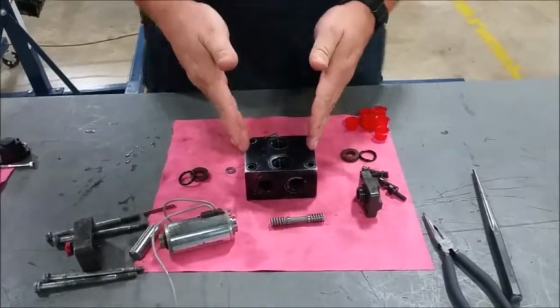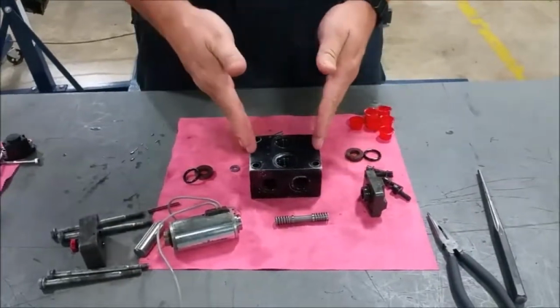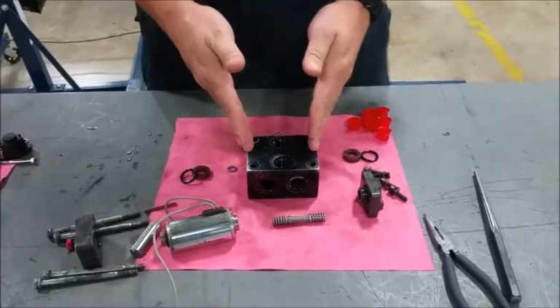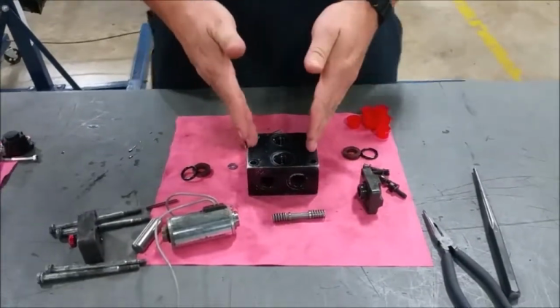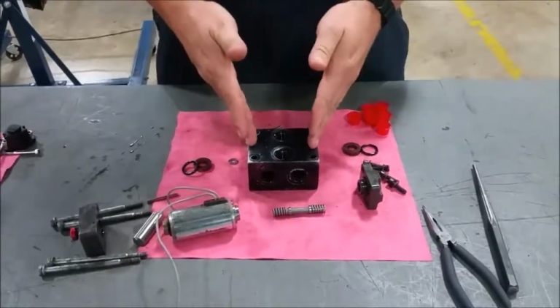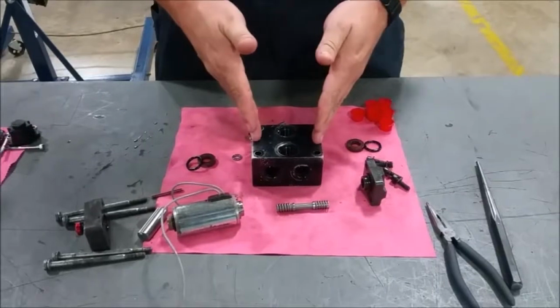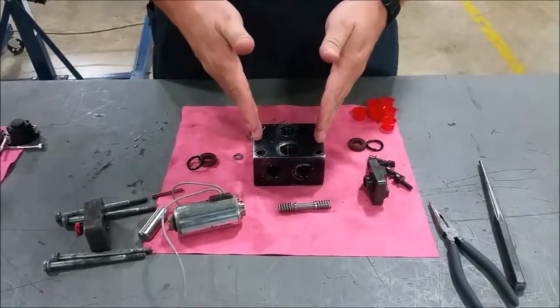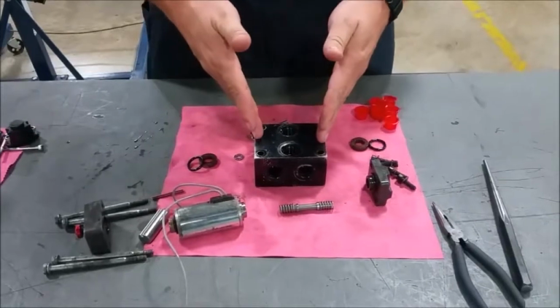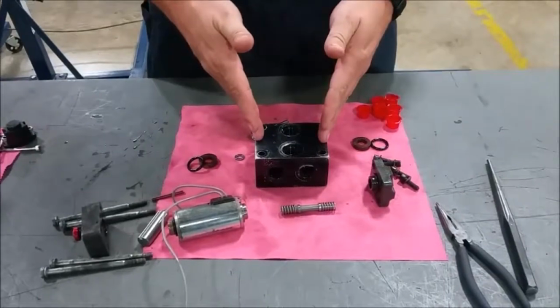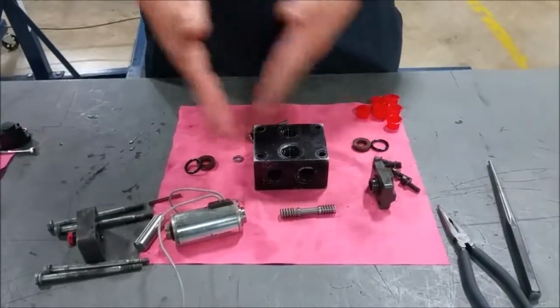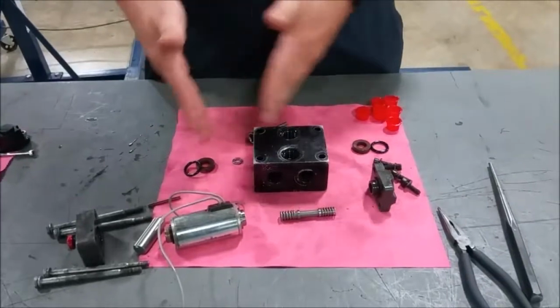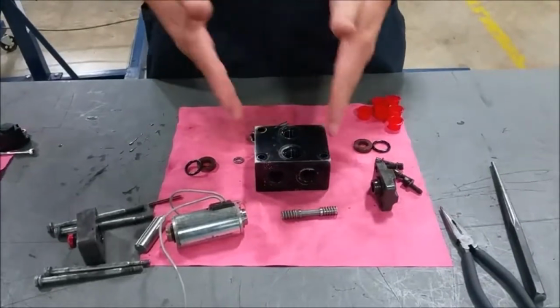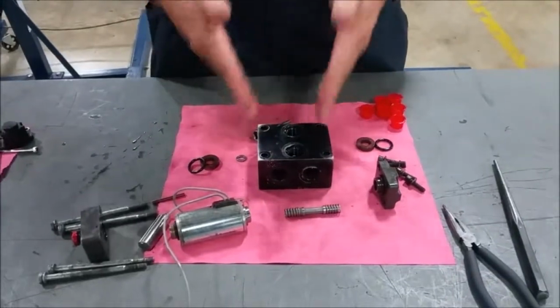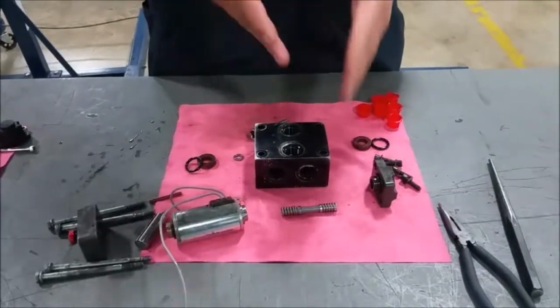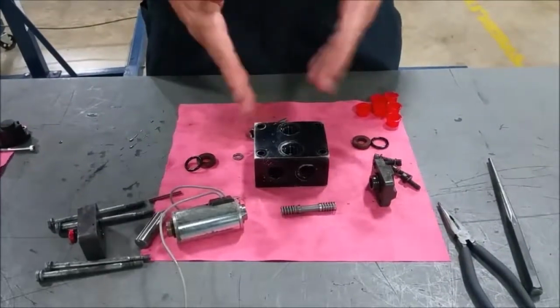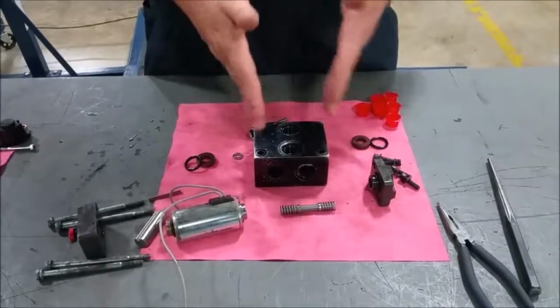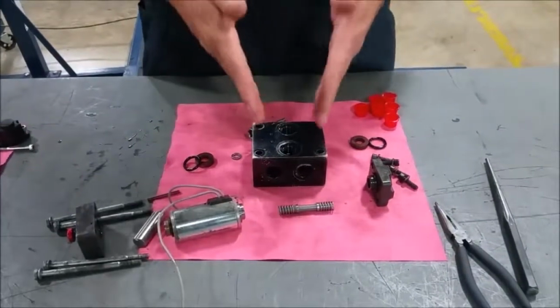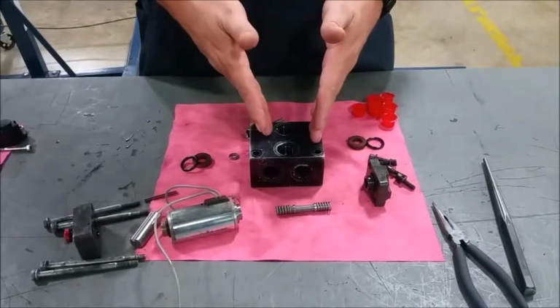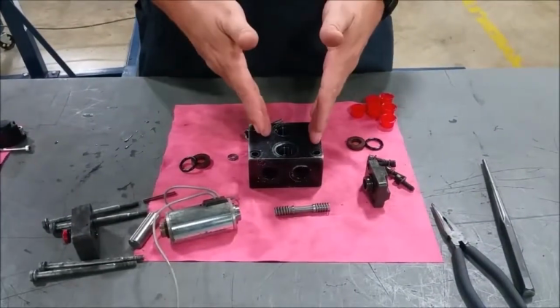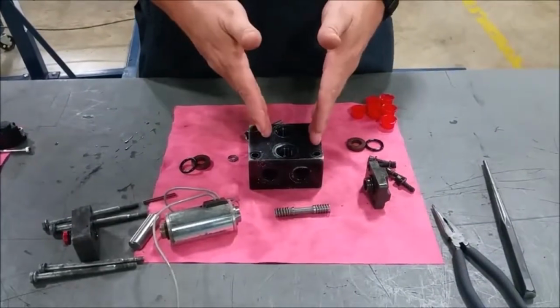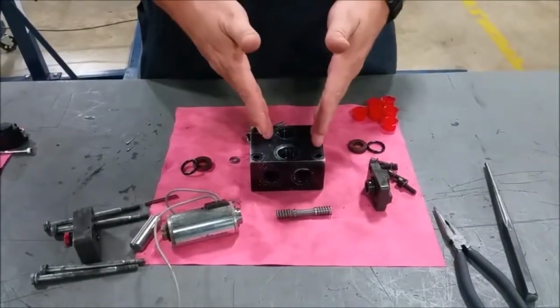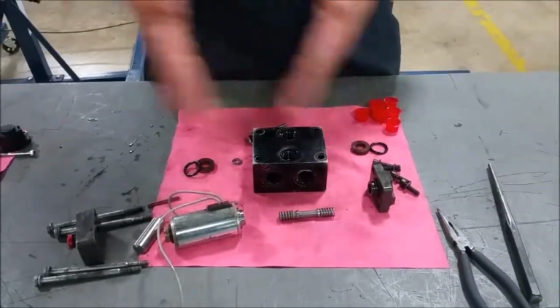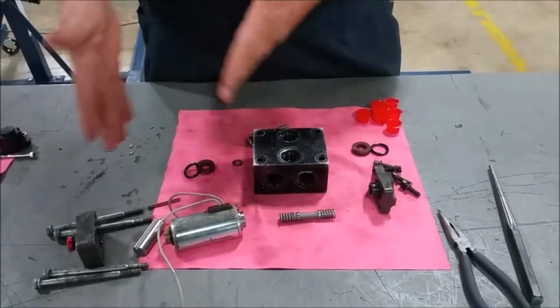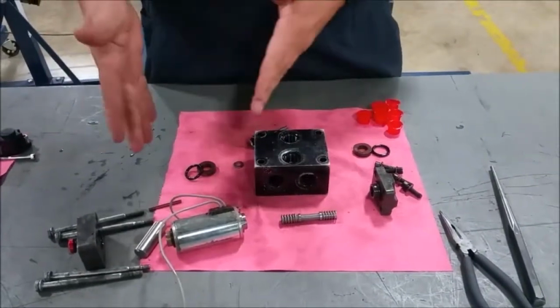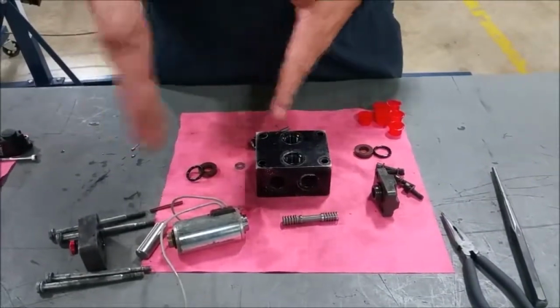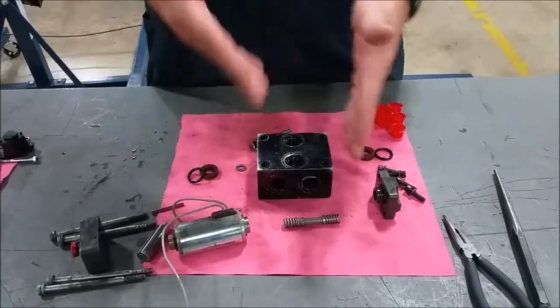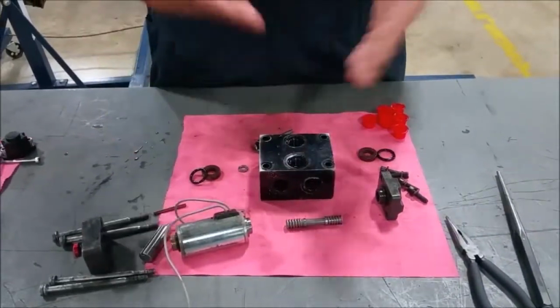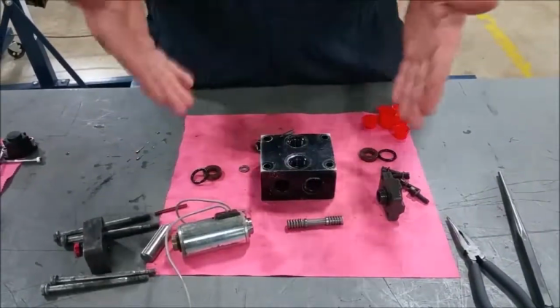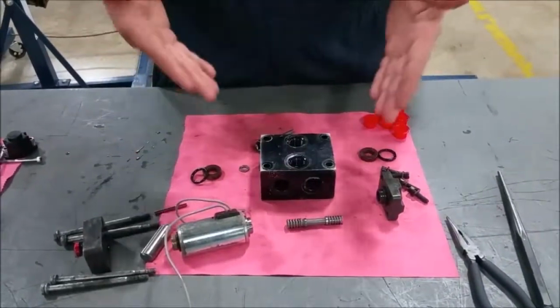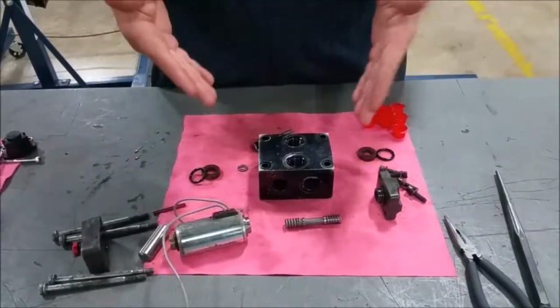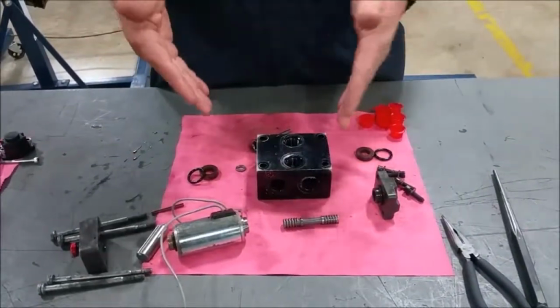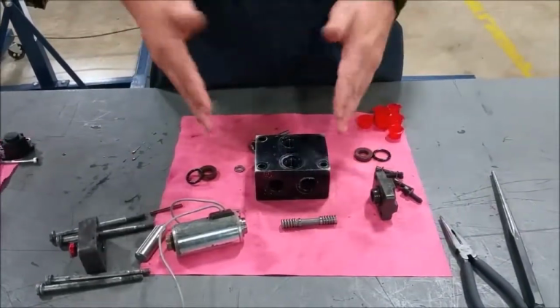A two-position valve allows flow for one direction, stays in neutral, and then turns on to allow flow.